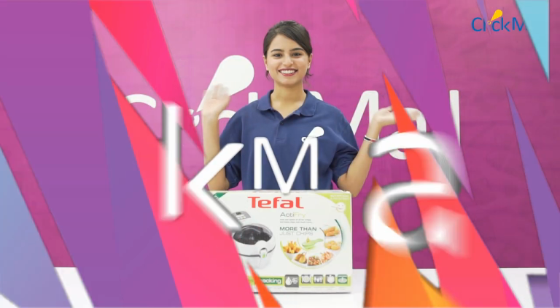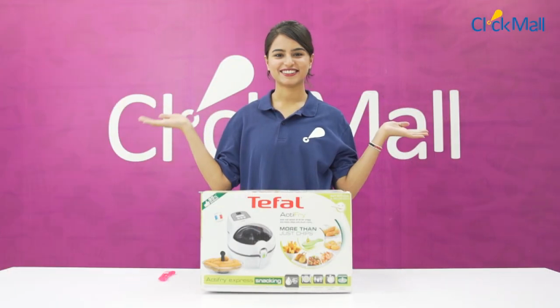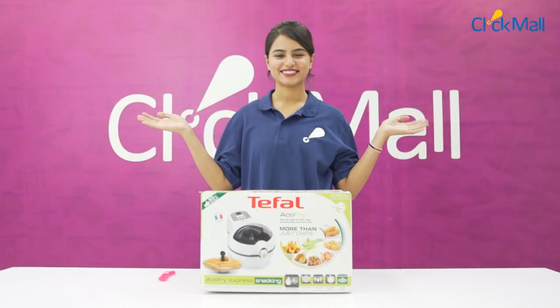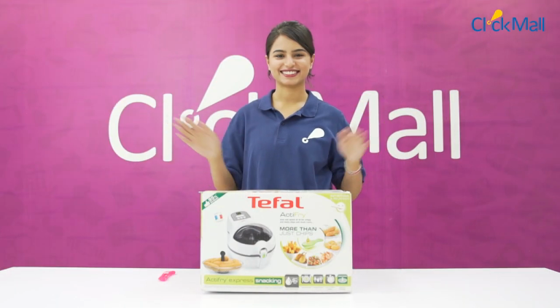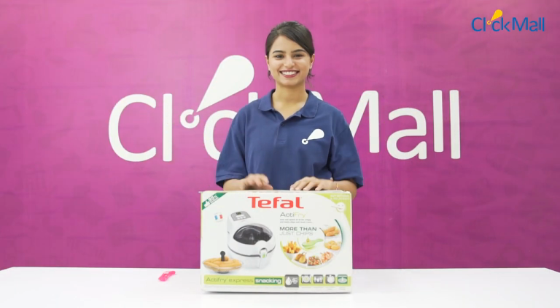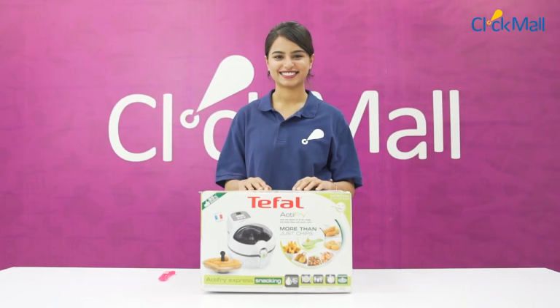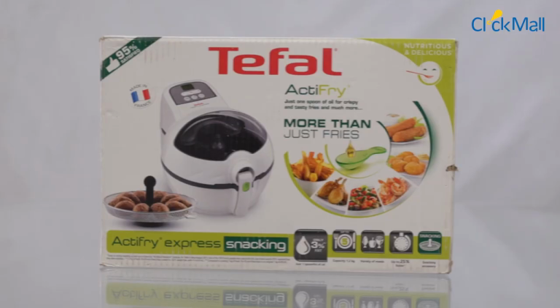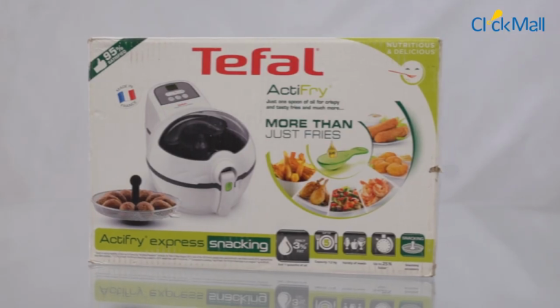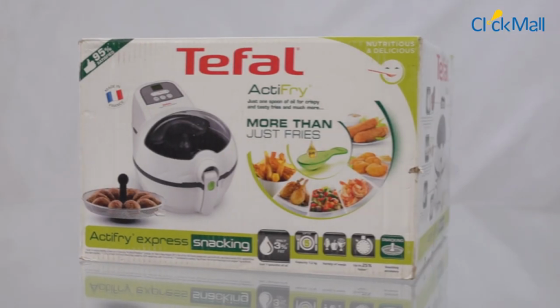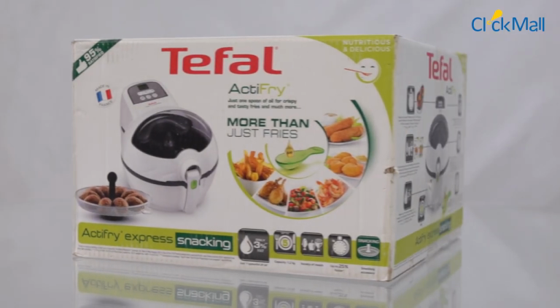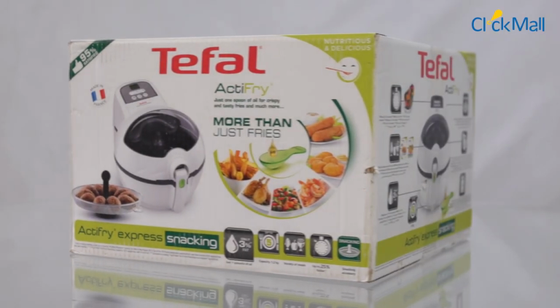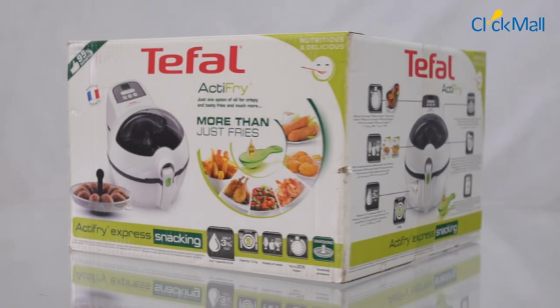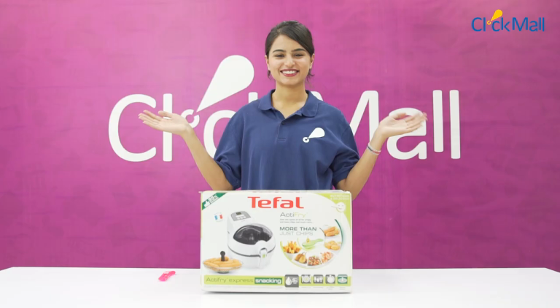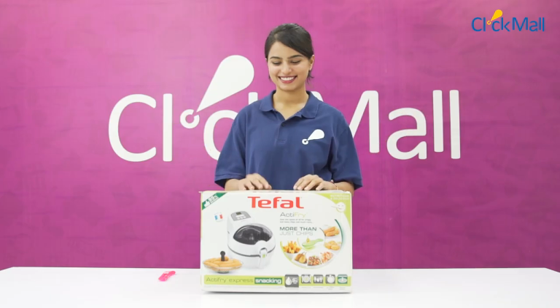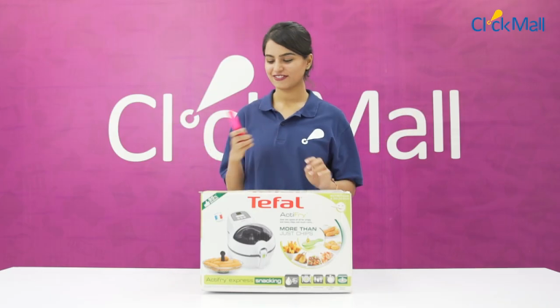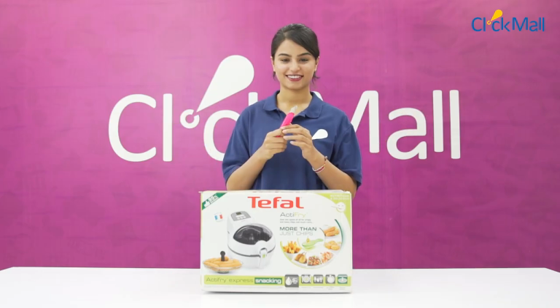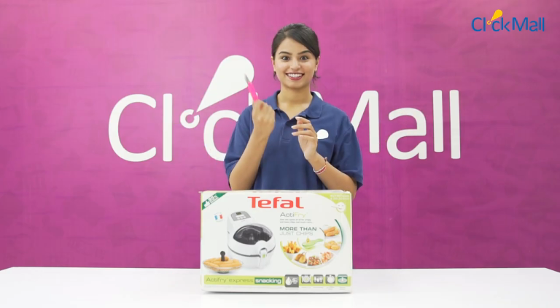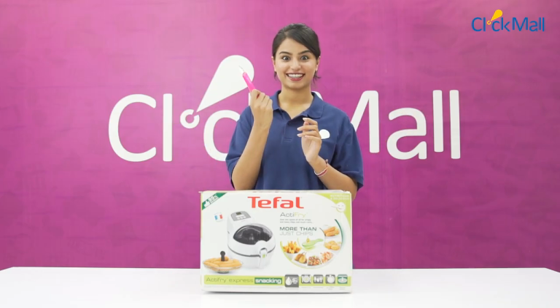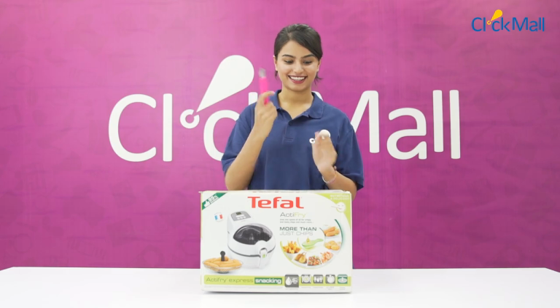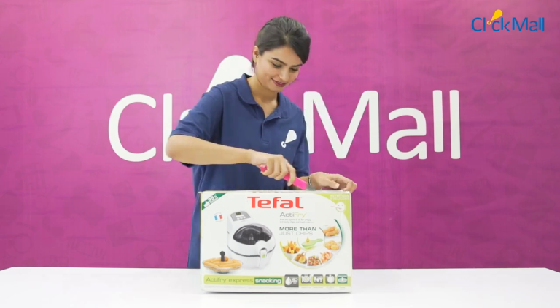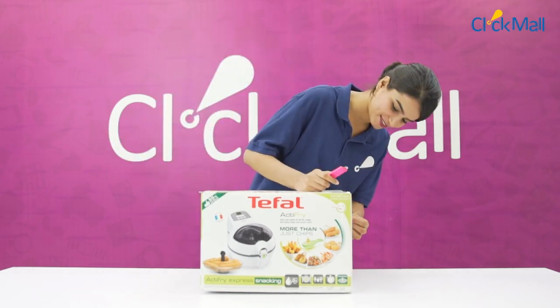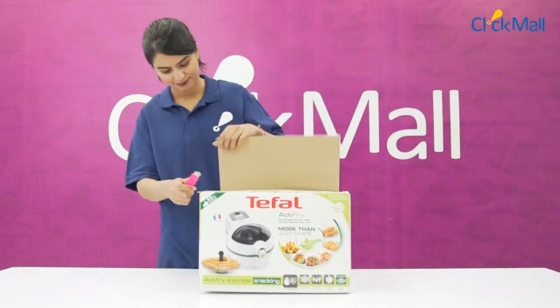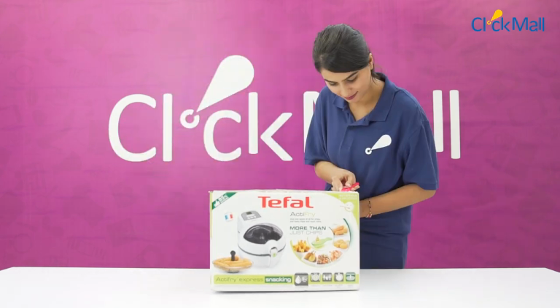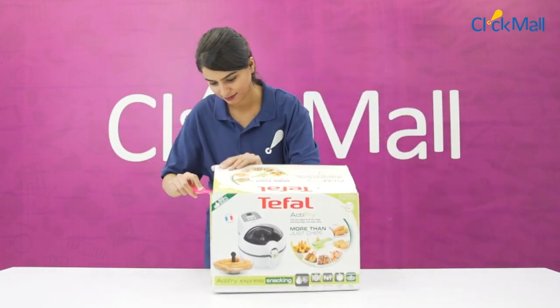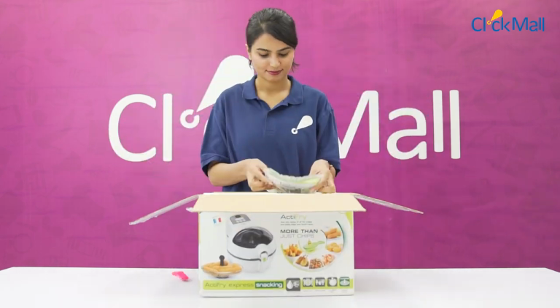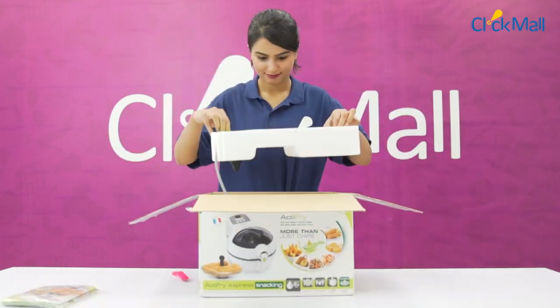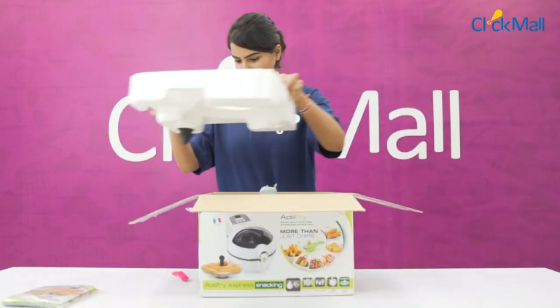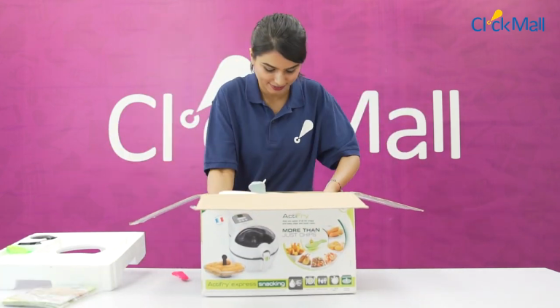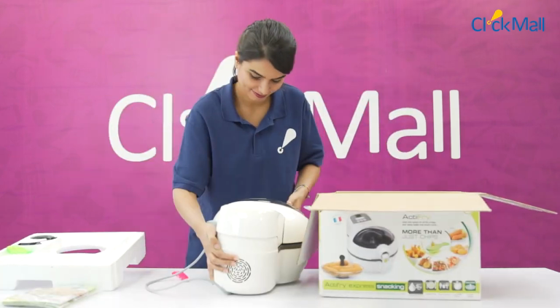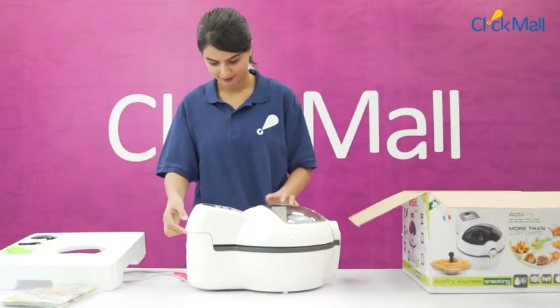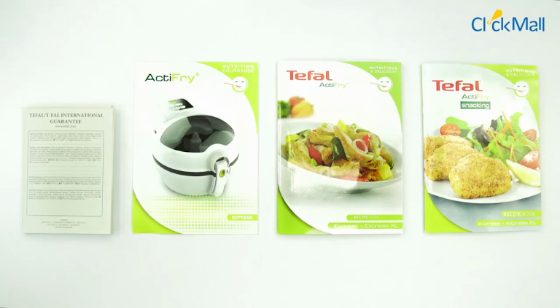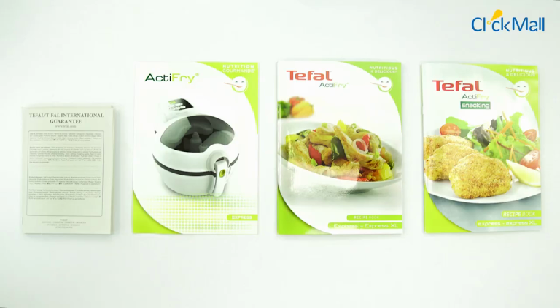Hi viewers! Today we will unbox Tefal's ActiFry Air Fryer. In the box,